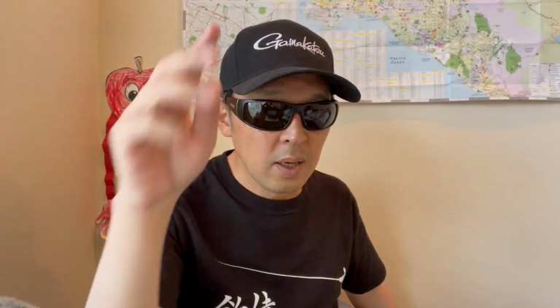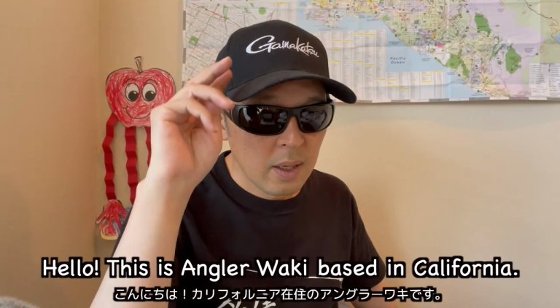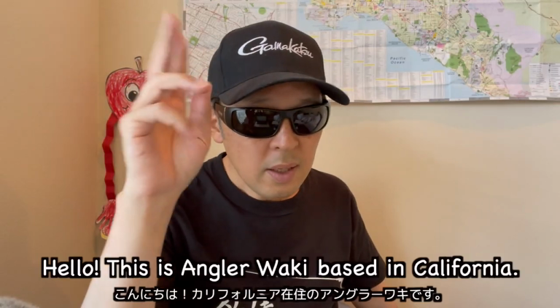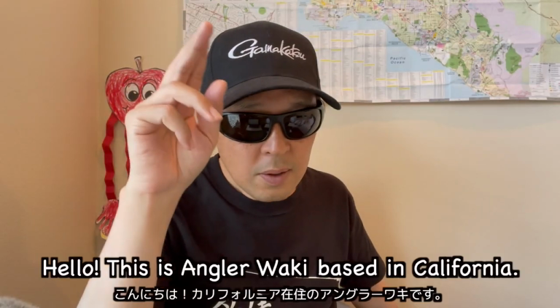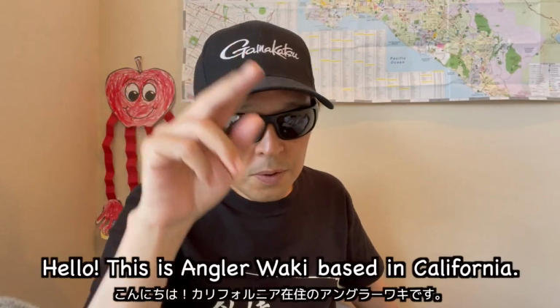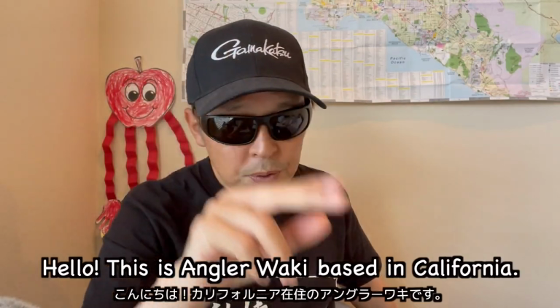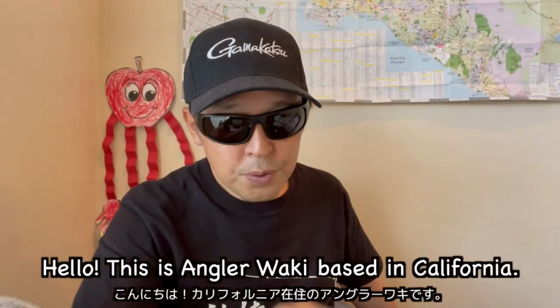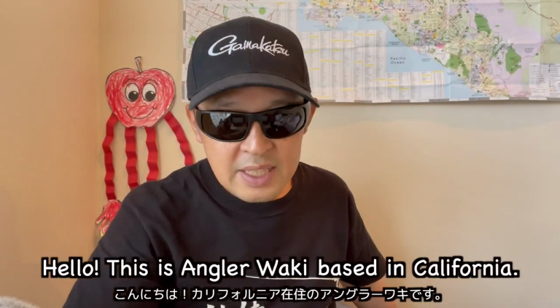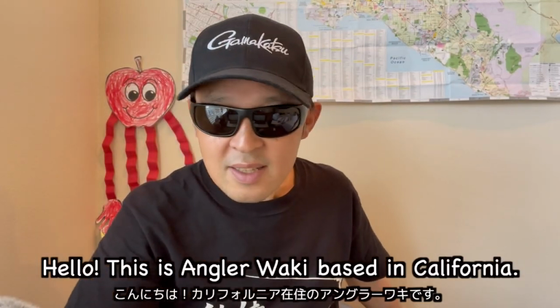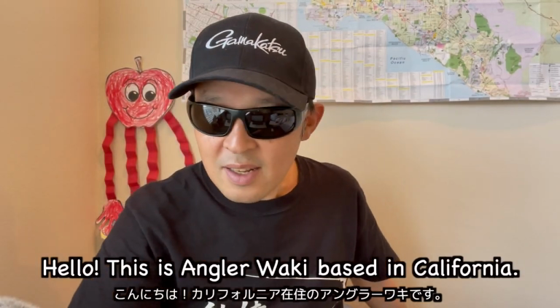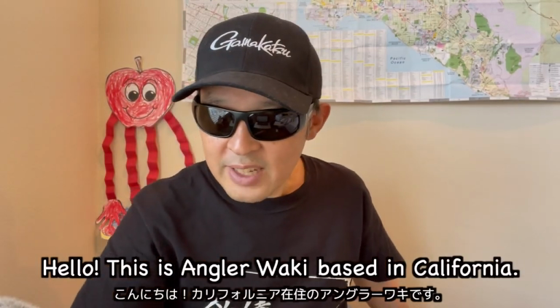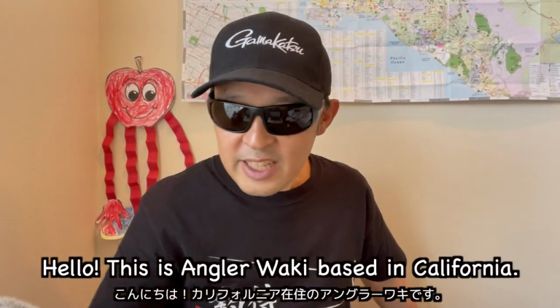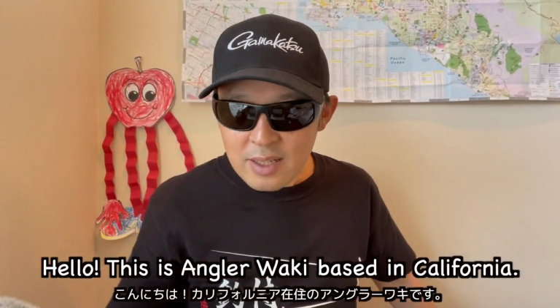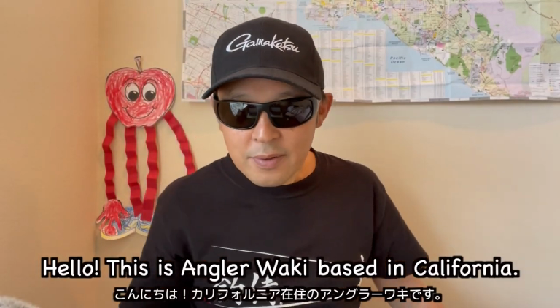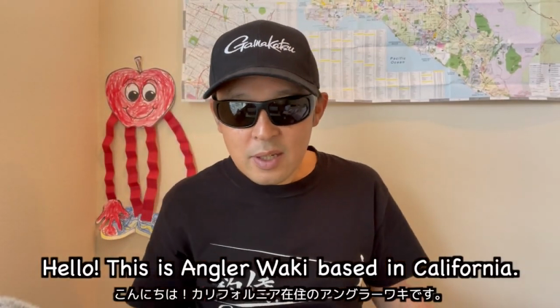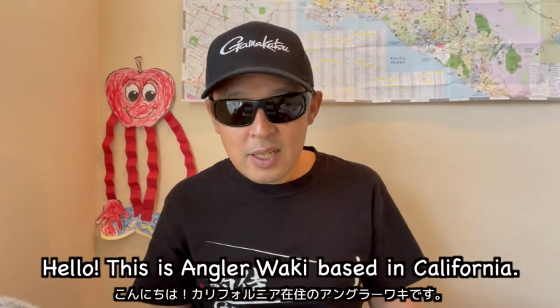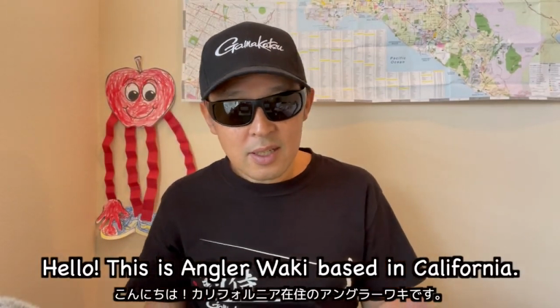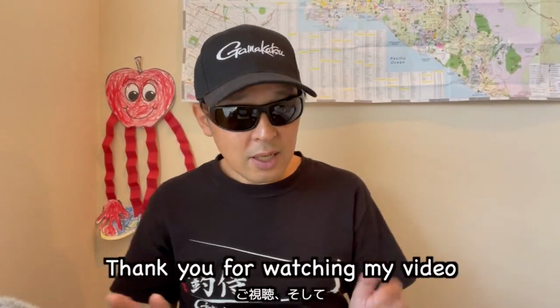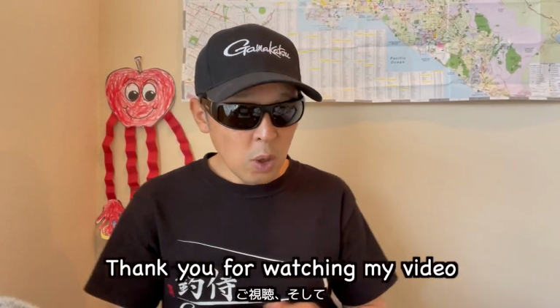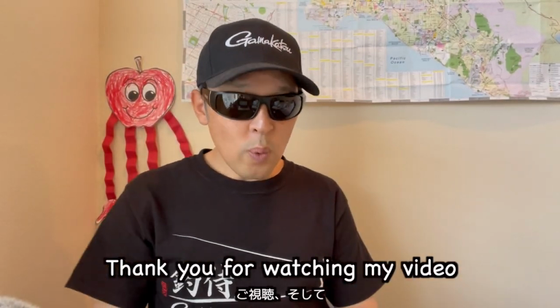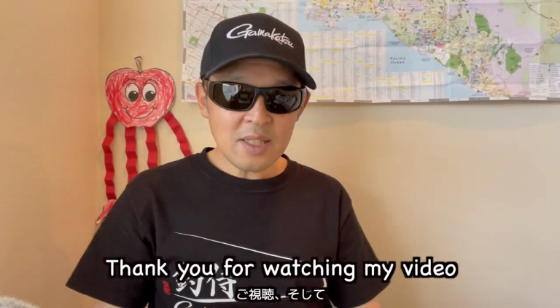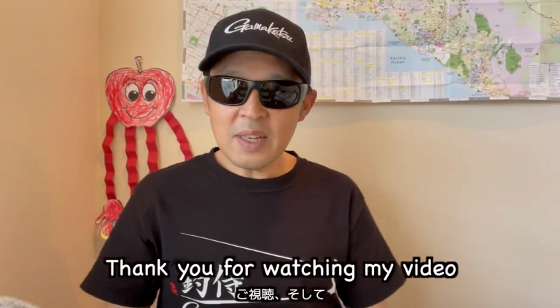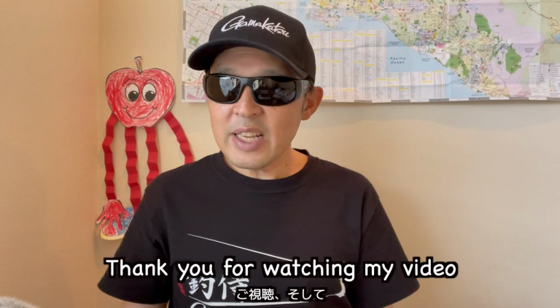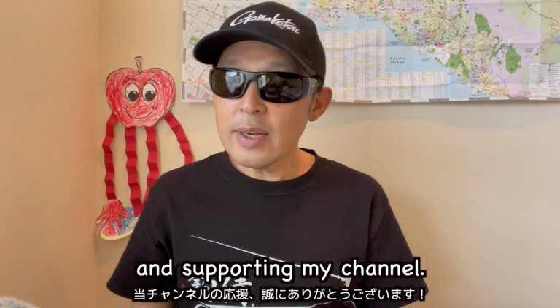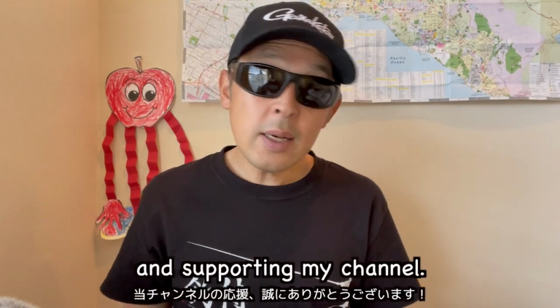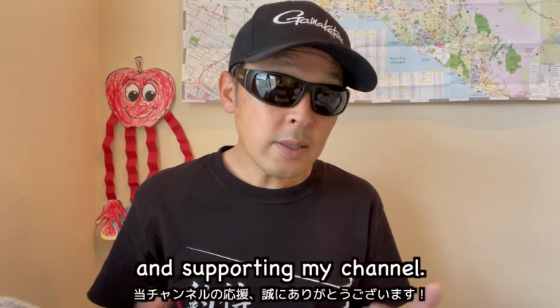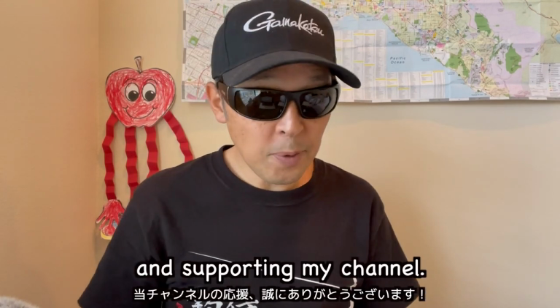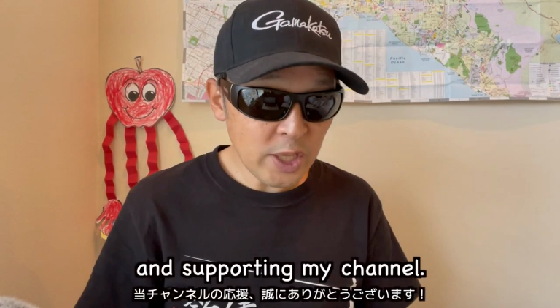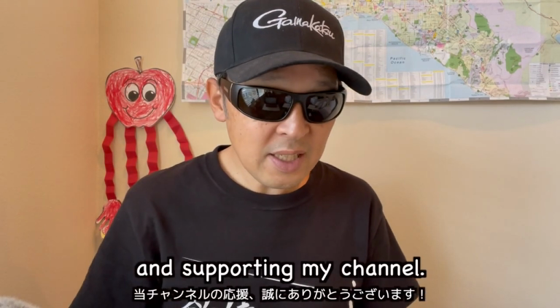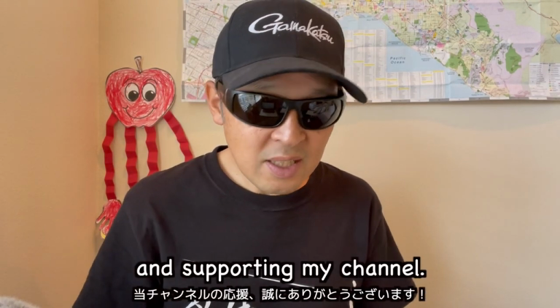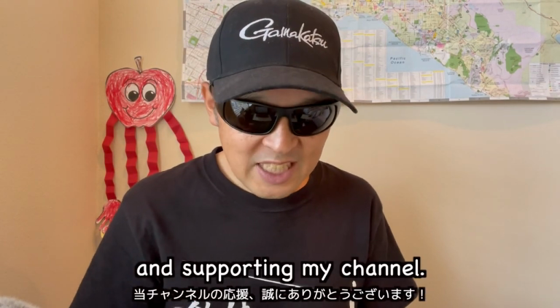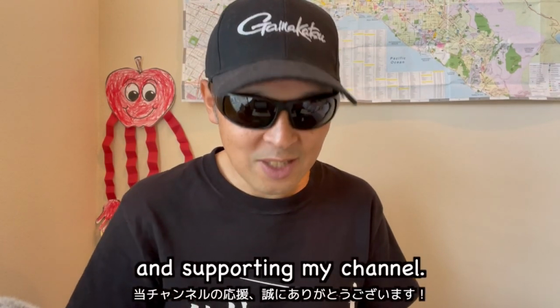Hello, this is Angola Baki based in California. Thank you for watching my video and supporting my channel.